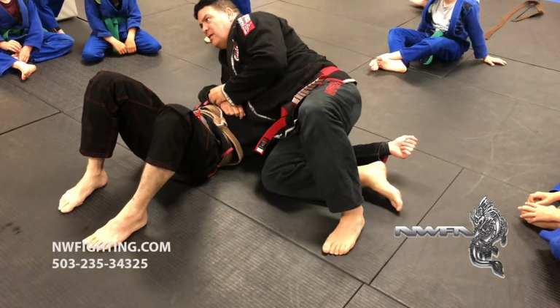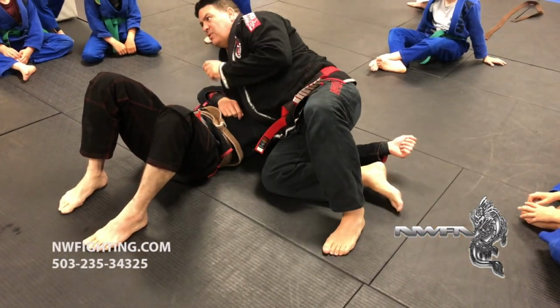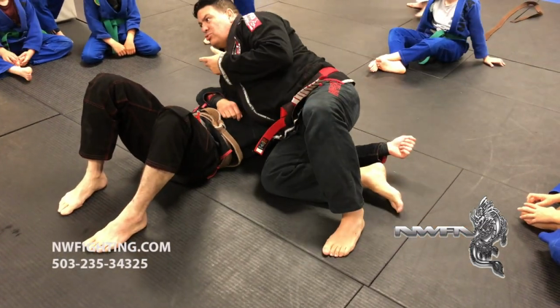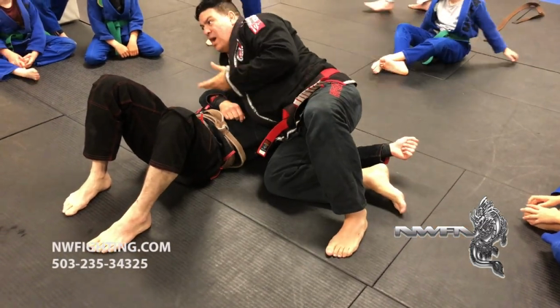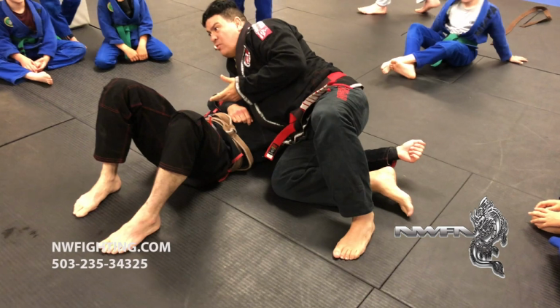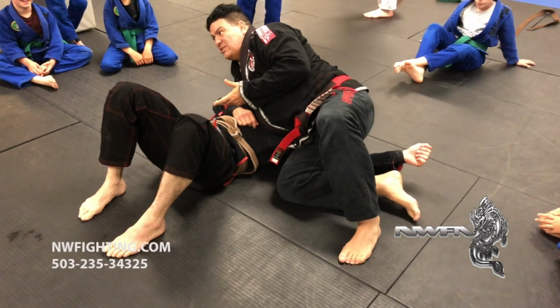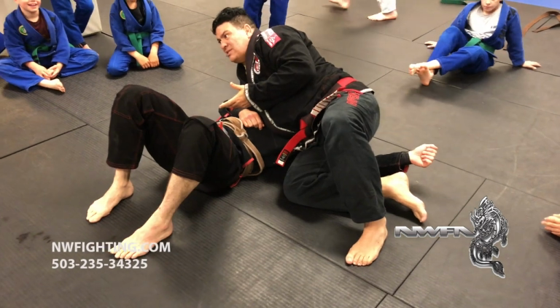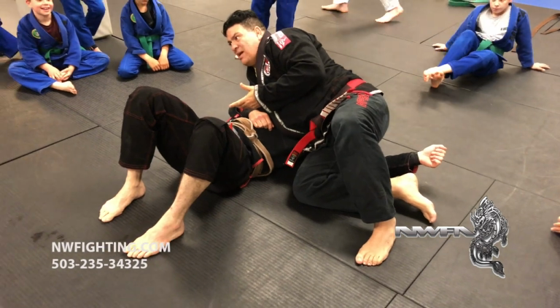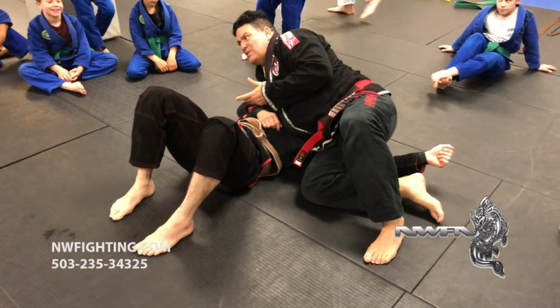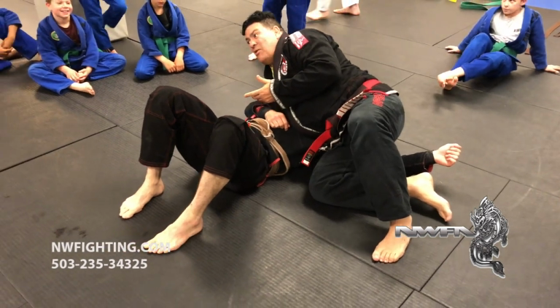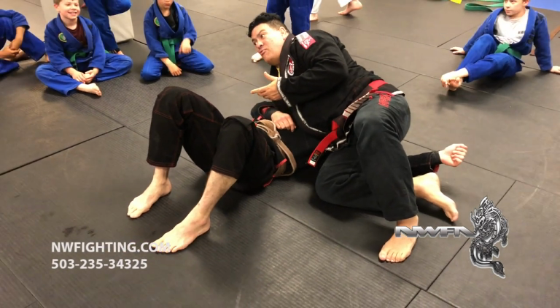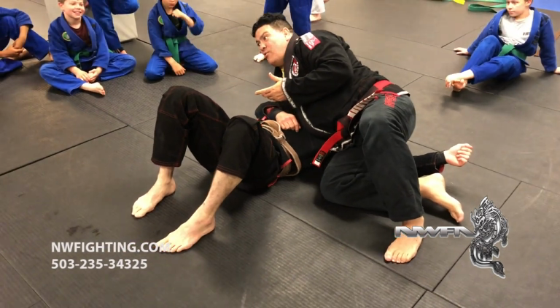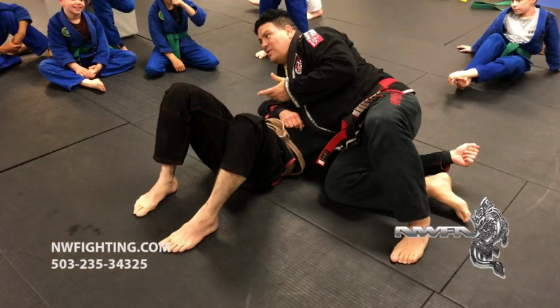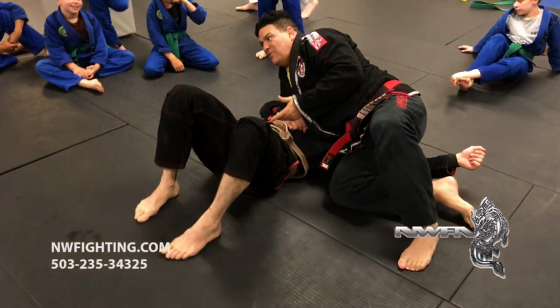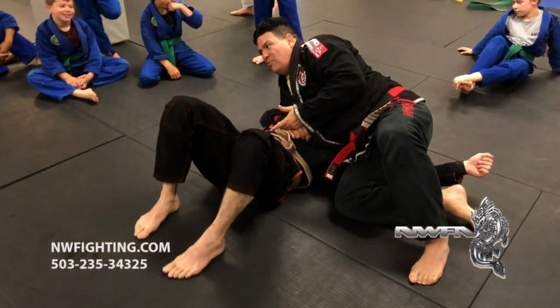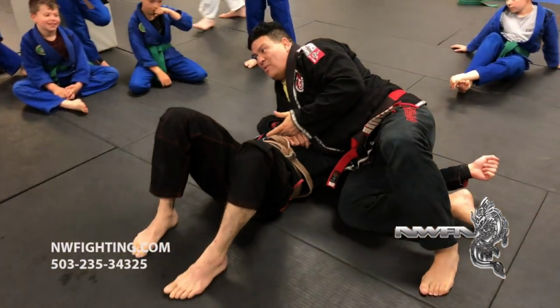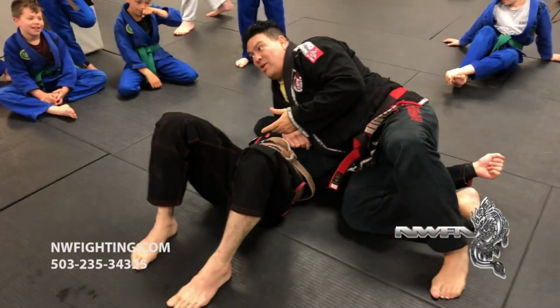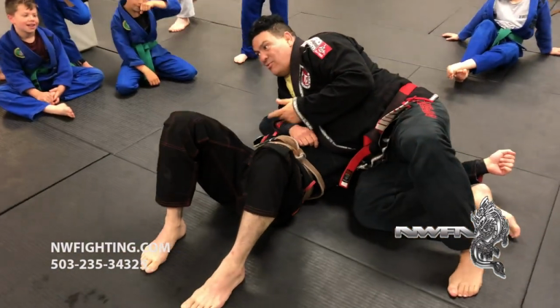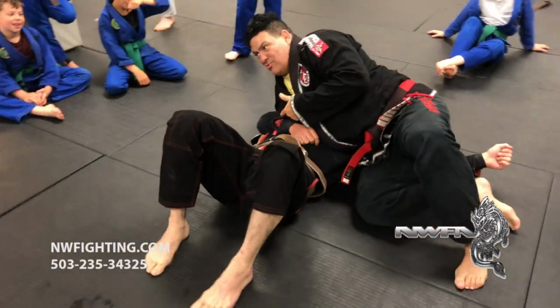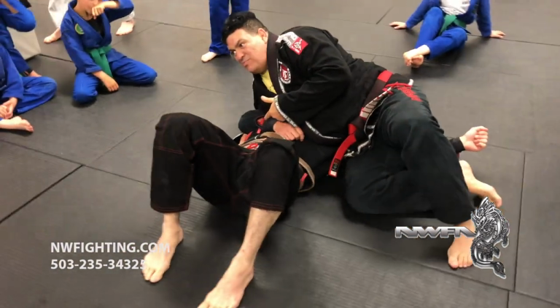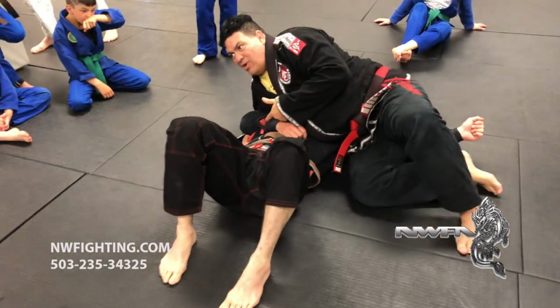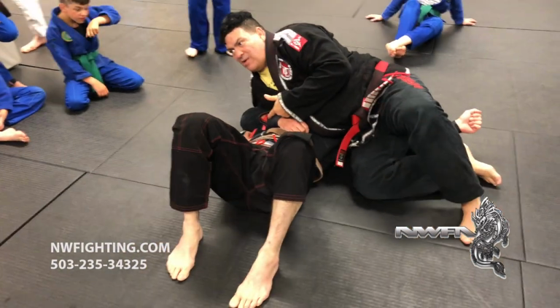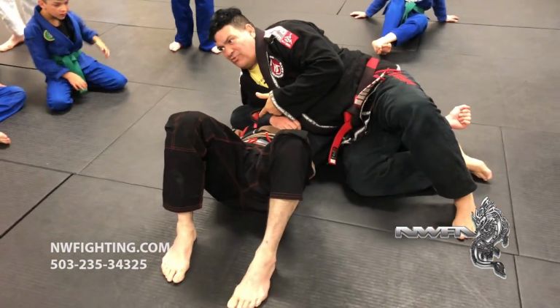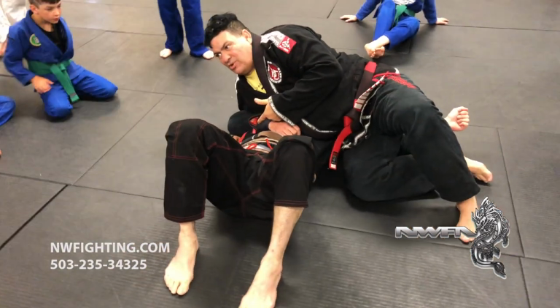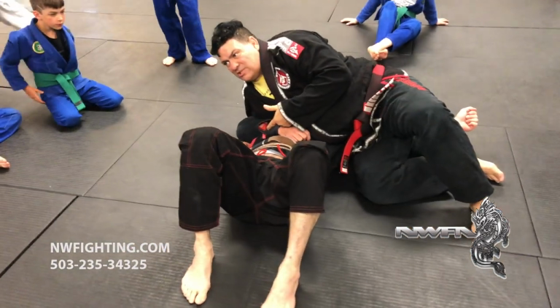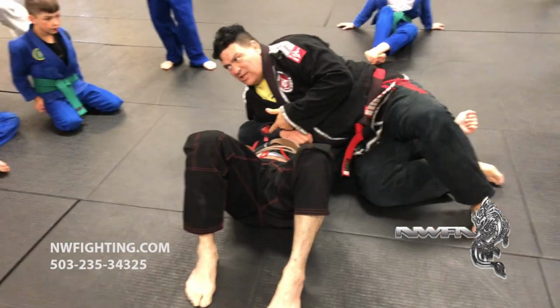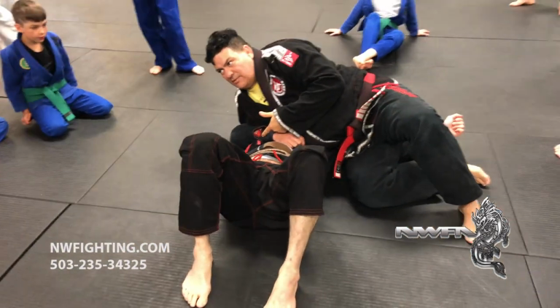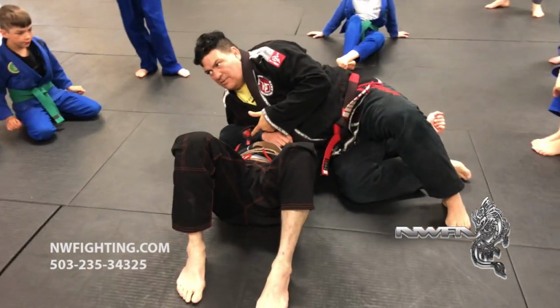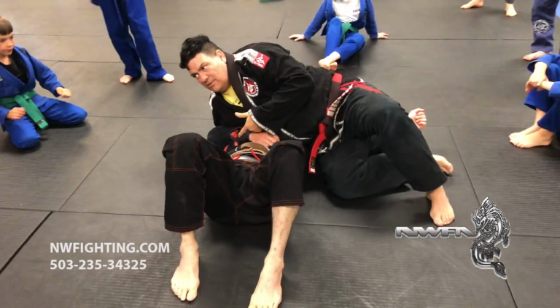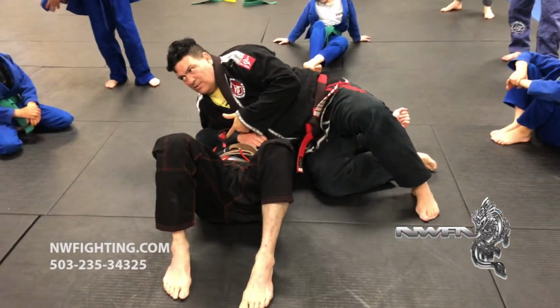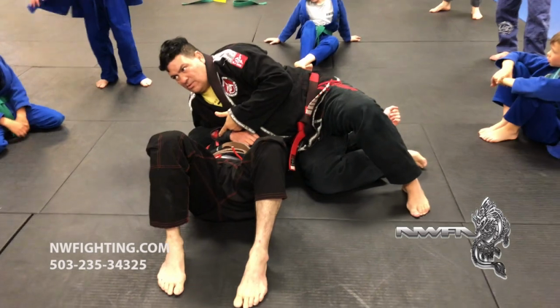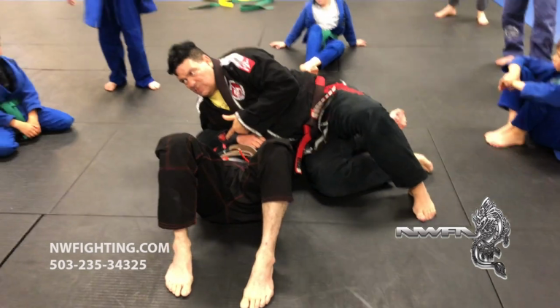But you see how easy the setup is — he says, oh no, I defend the omoplata. No — you give me your arm for the other side. You understand?